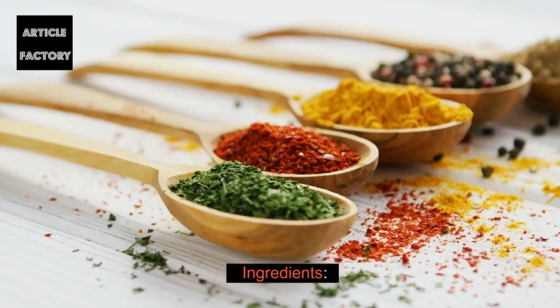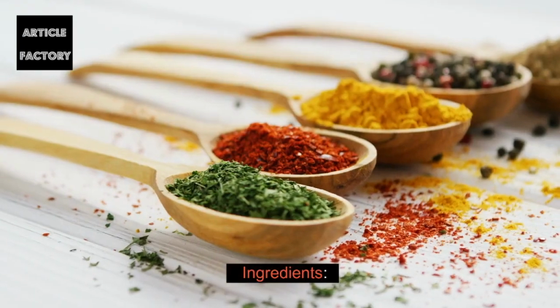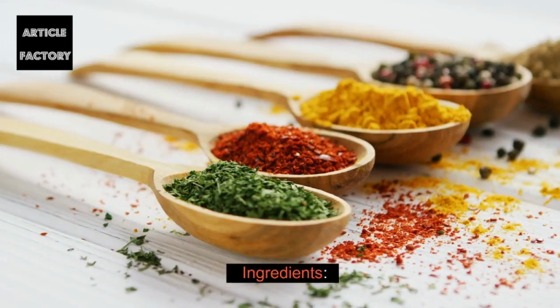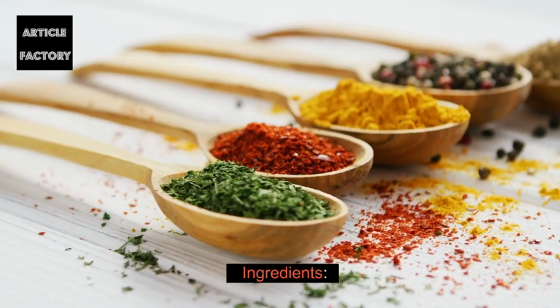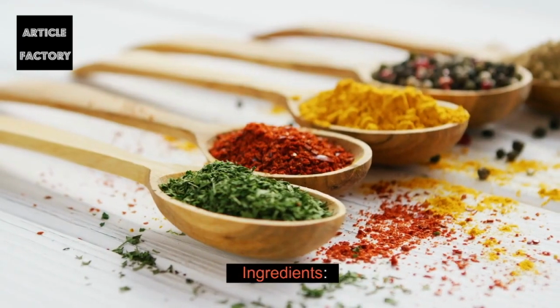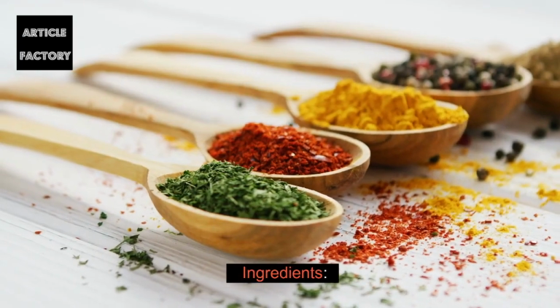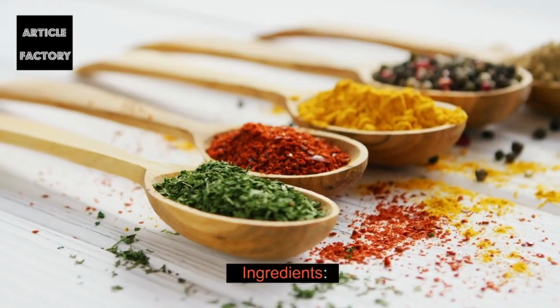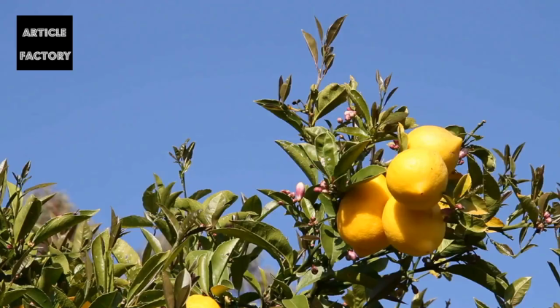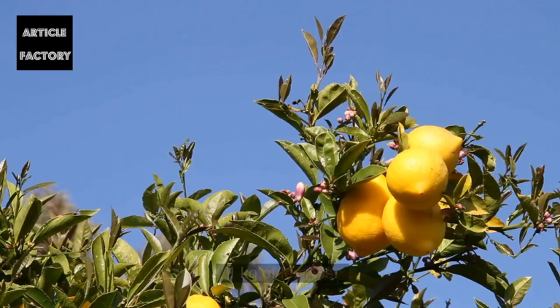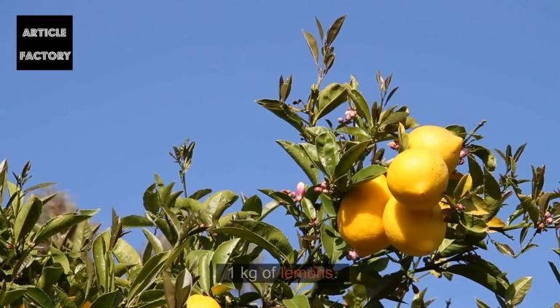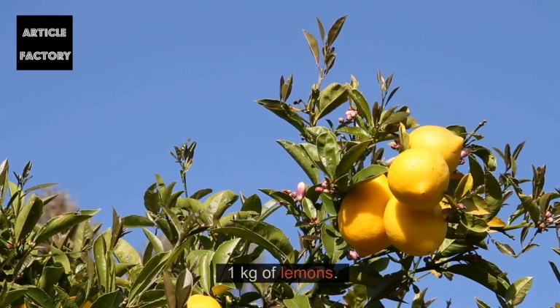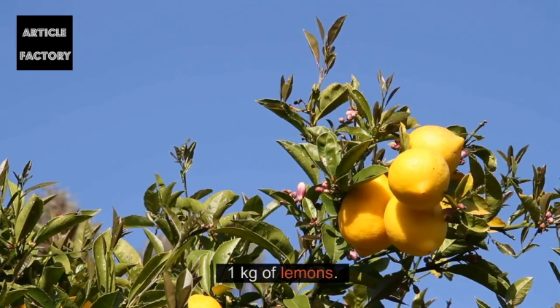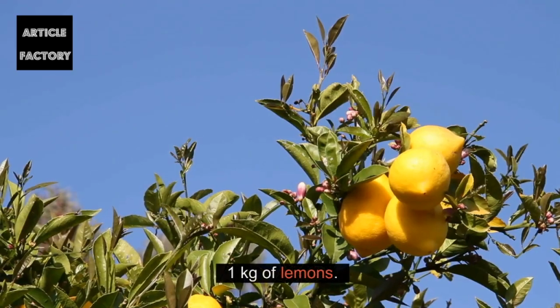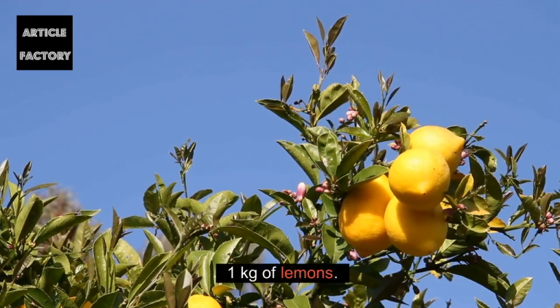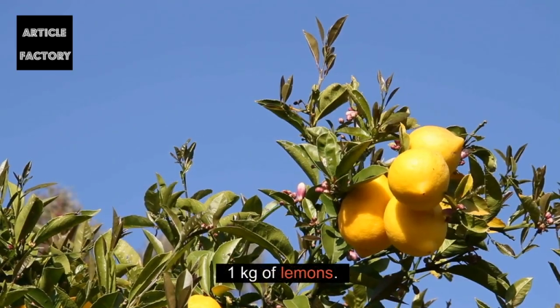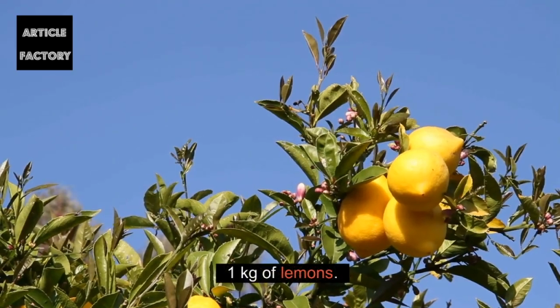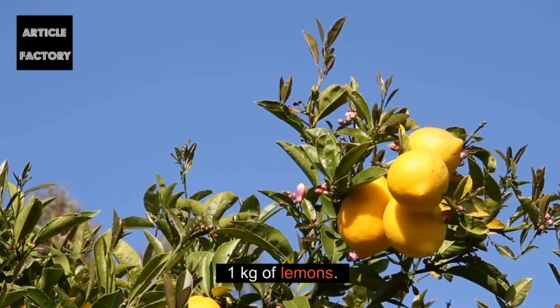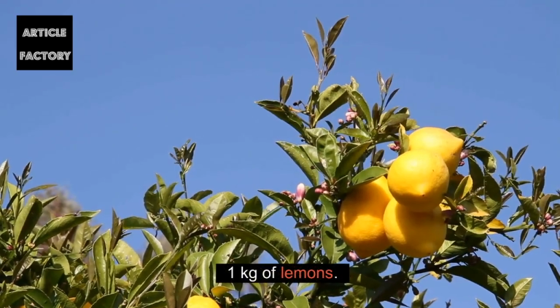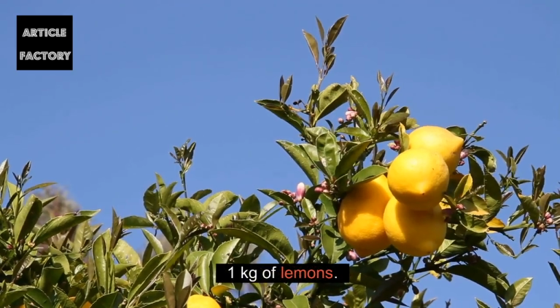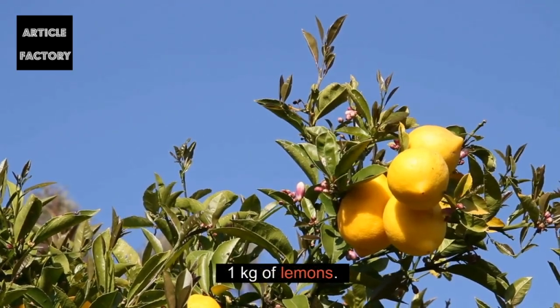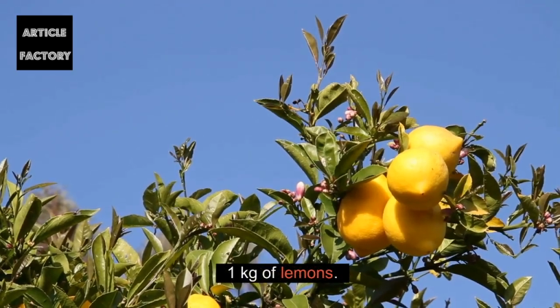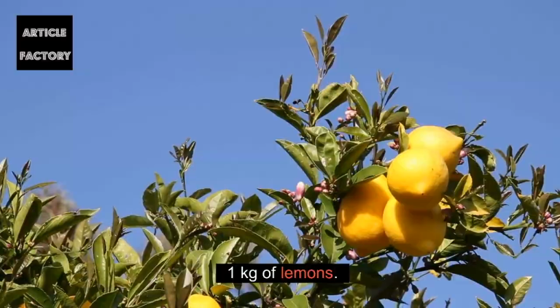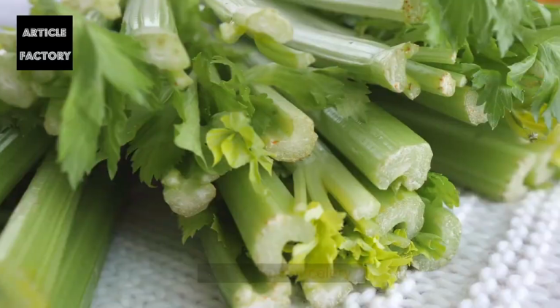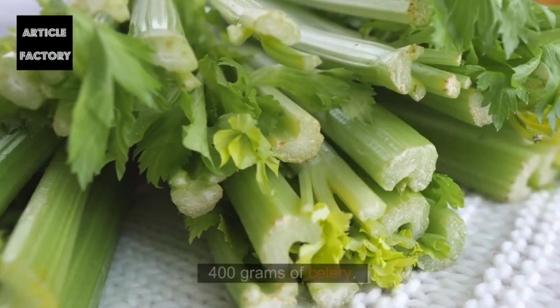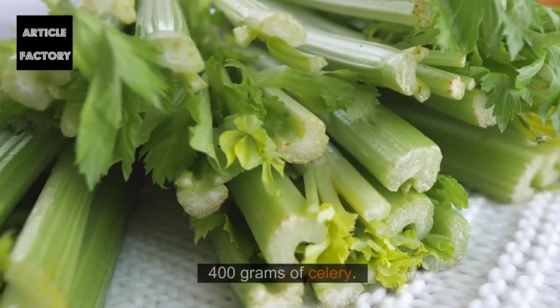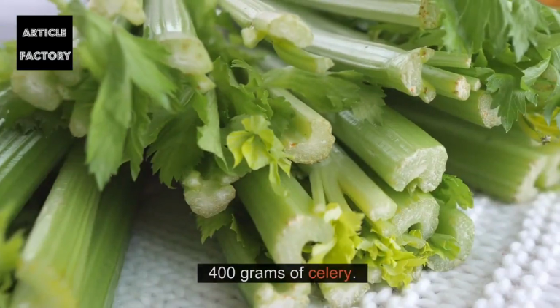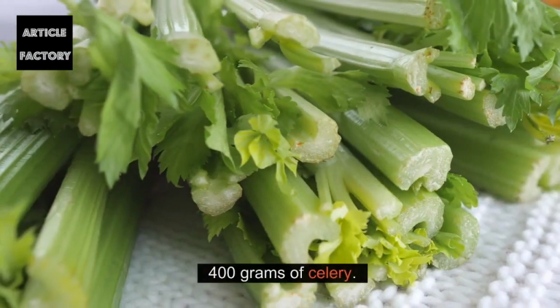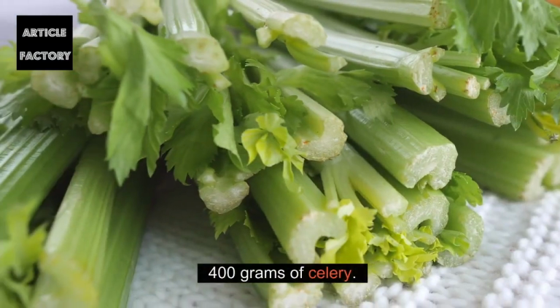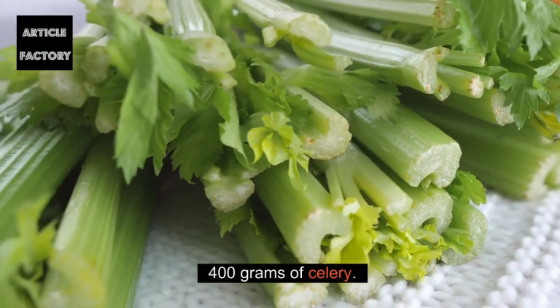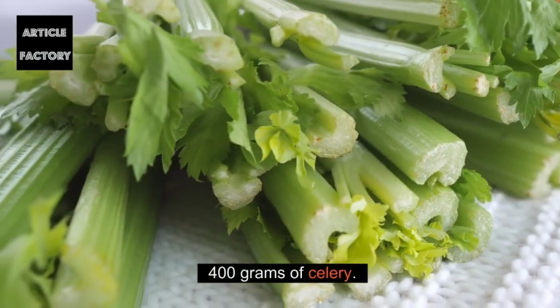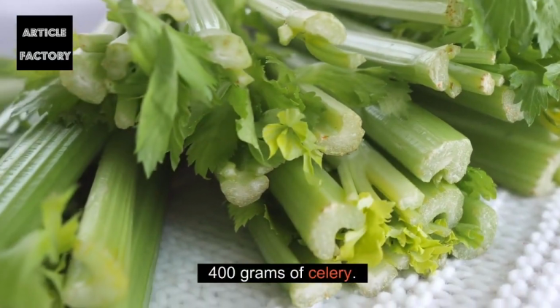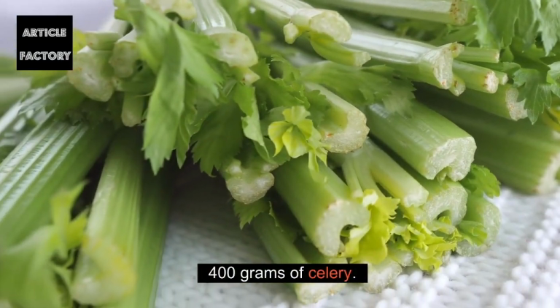Ingredients: 1 kilogram of lemons and 400 grams of celery.